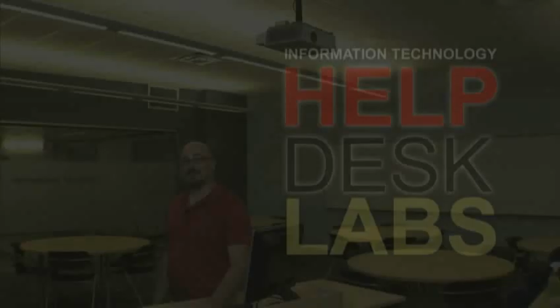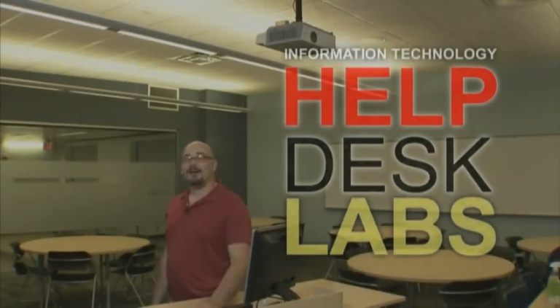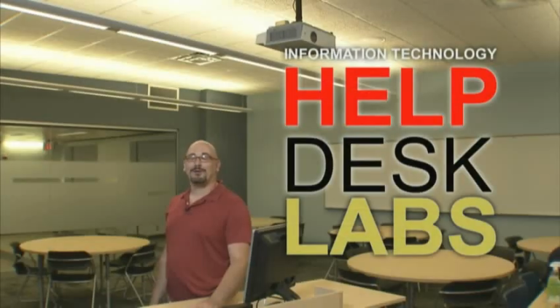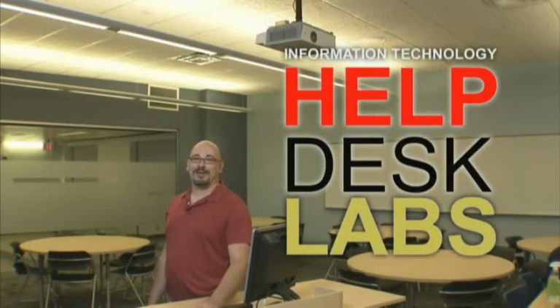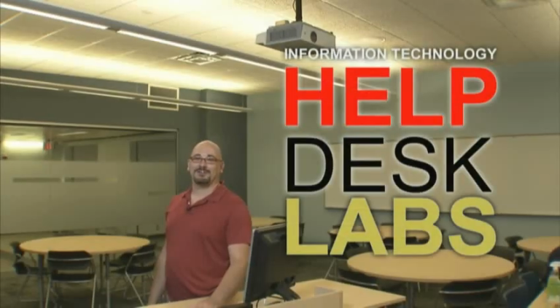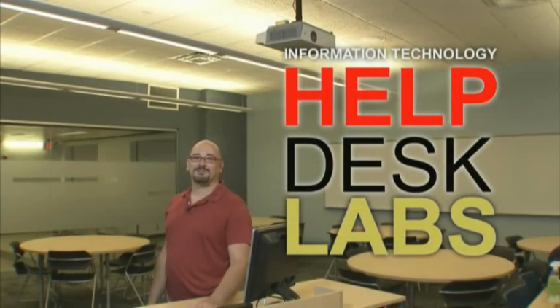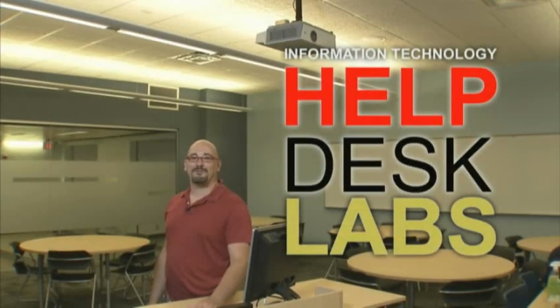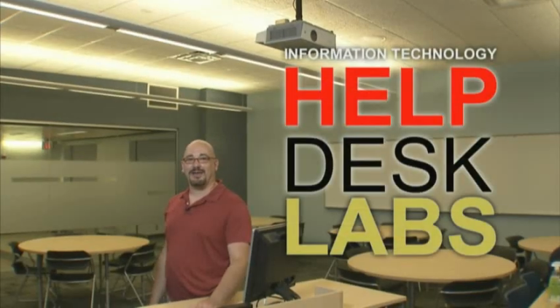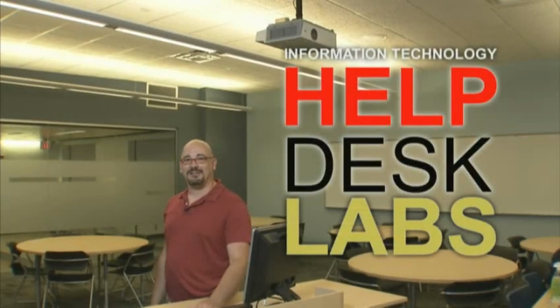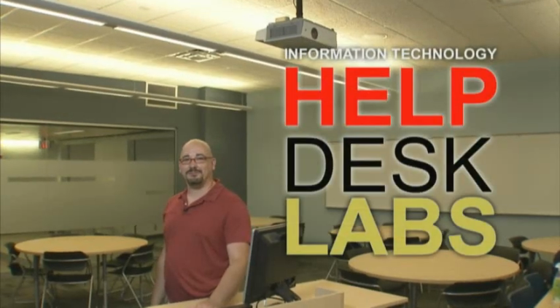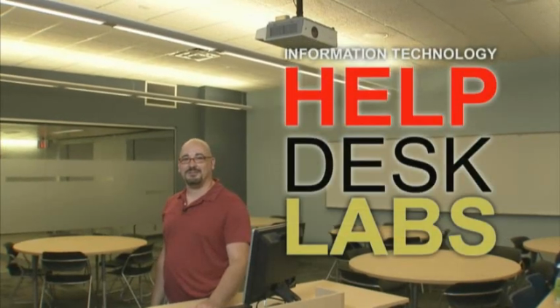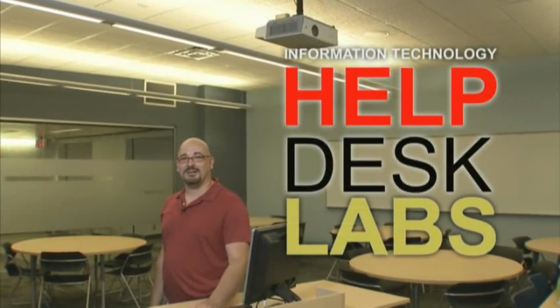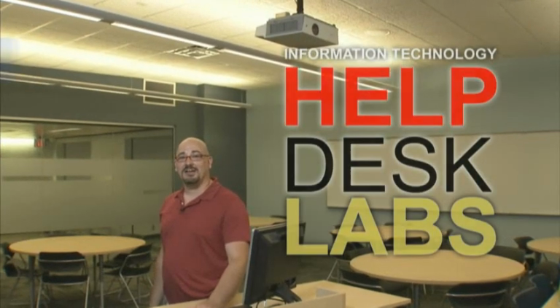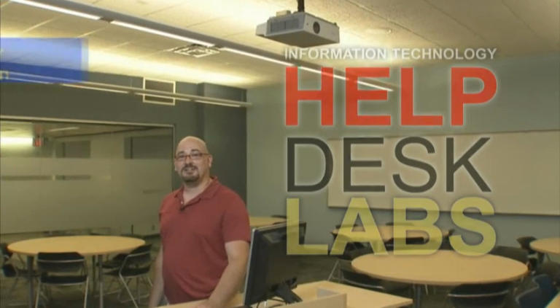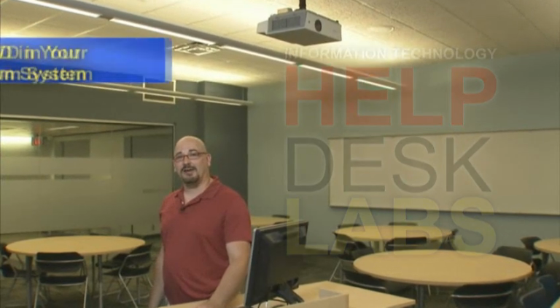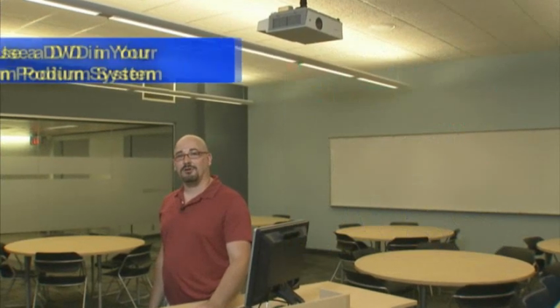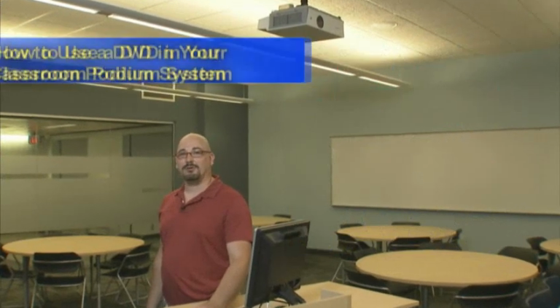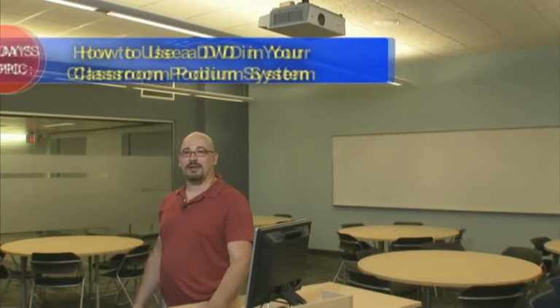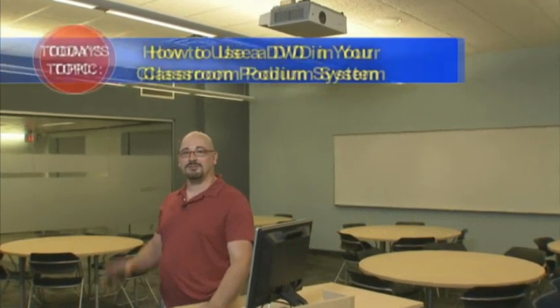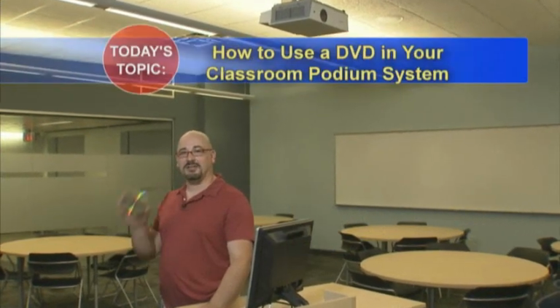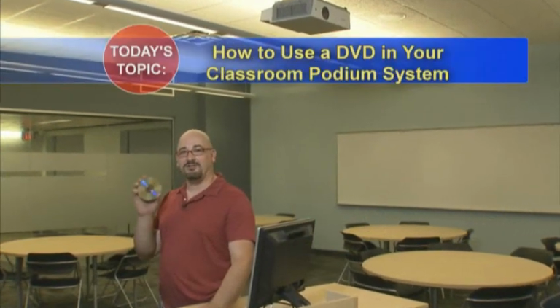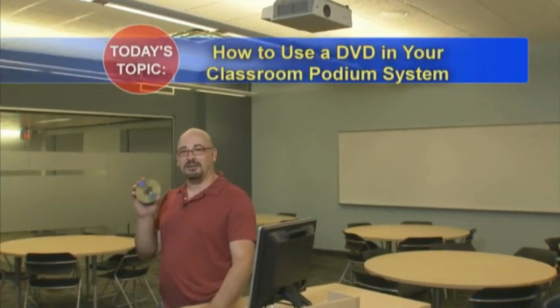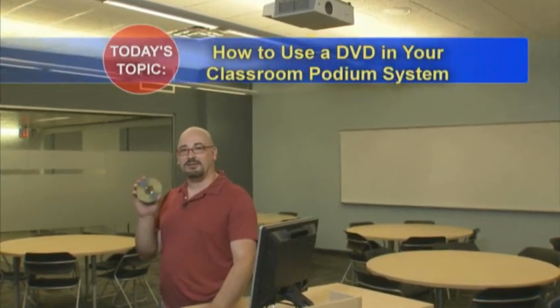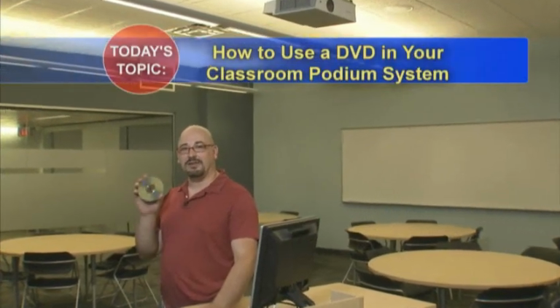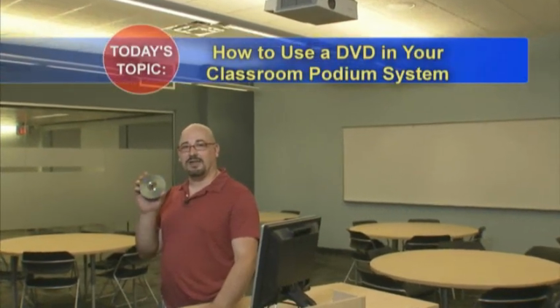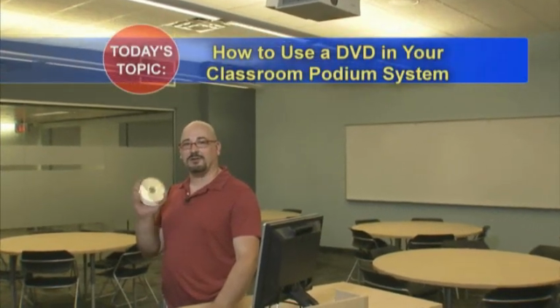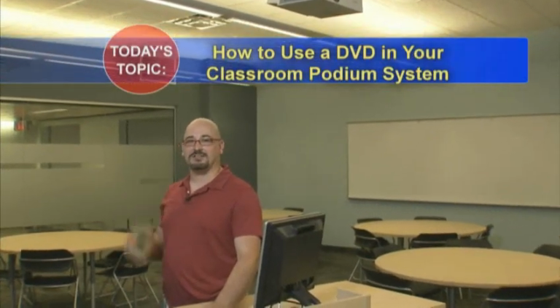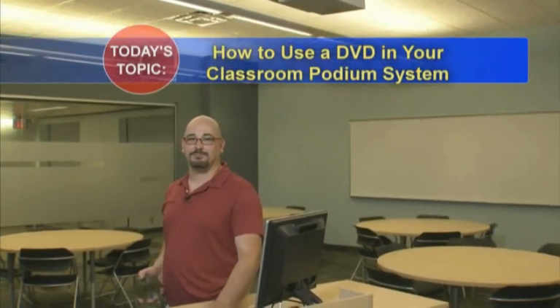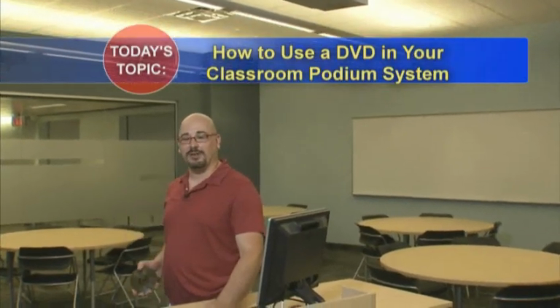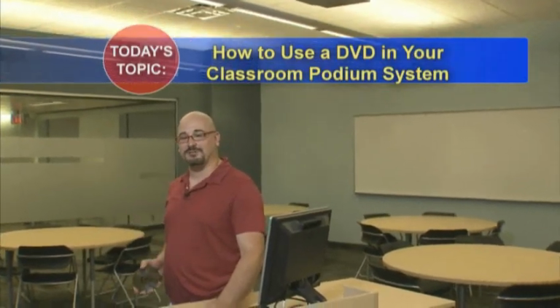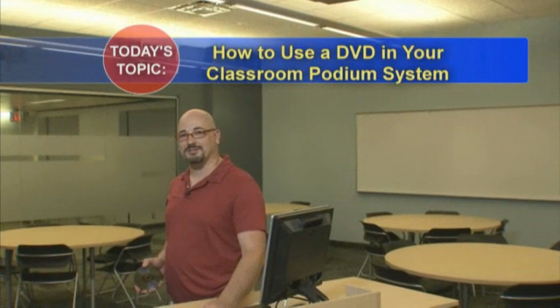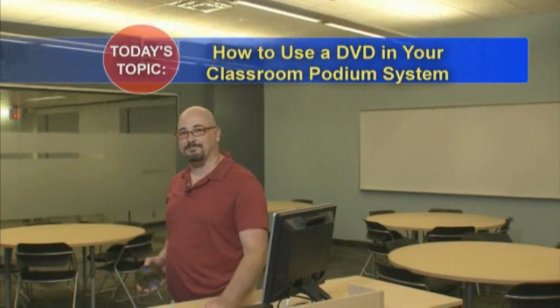Hello again, it's Fred from the IT Help Desk. Today we're going to be looking at using a DVD in your classroom podium system.